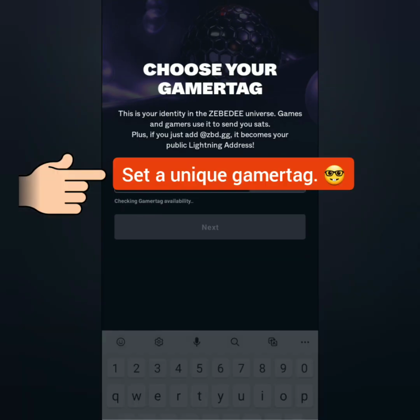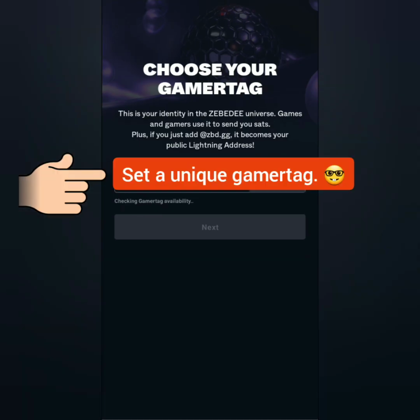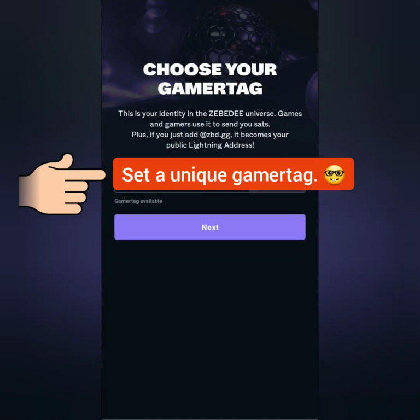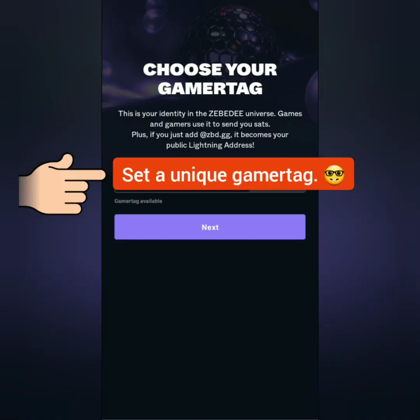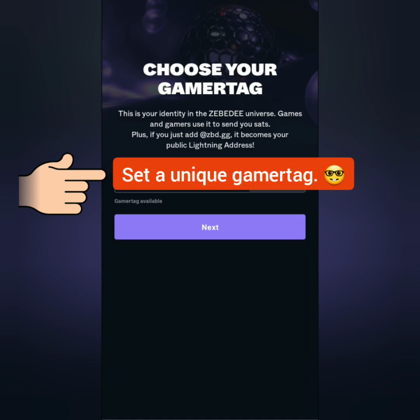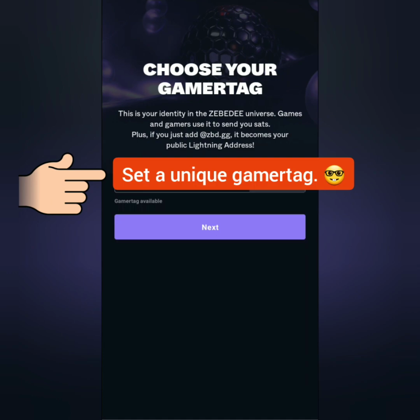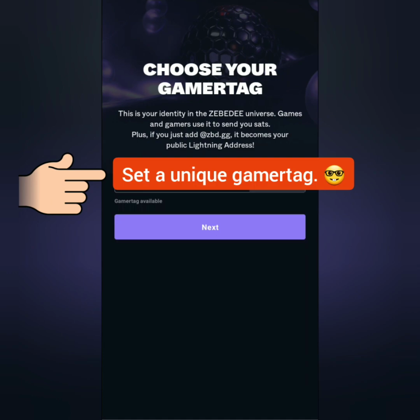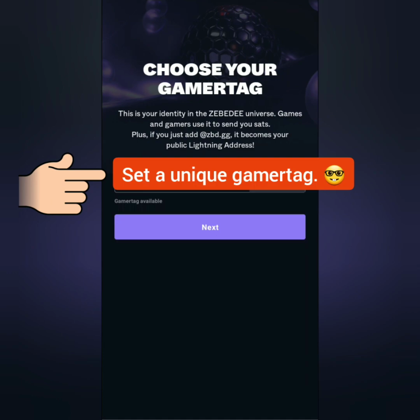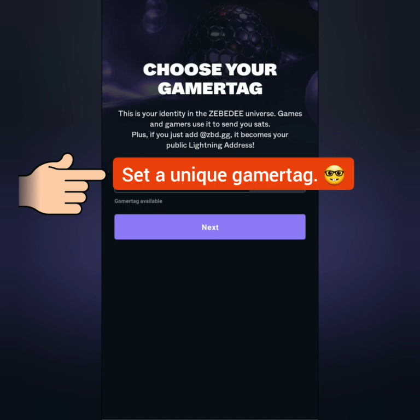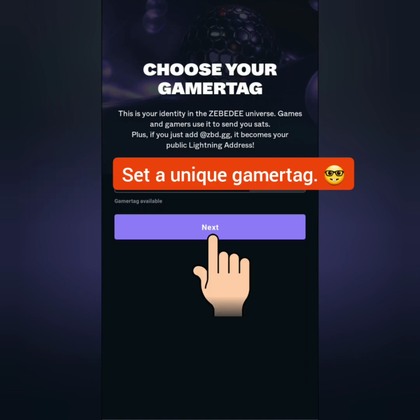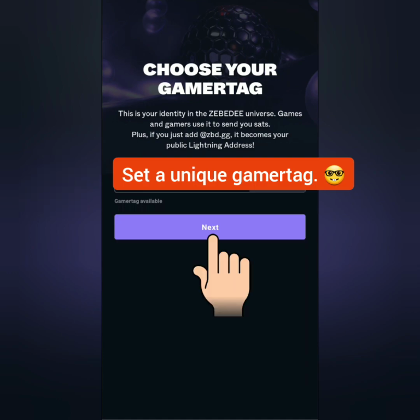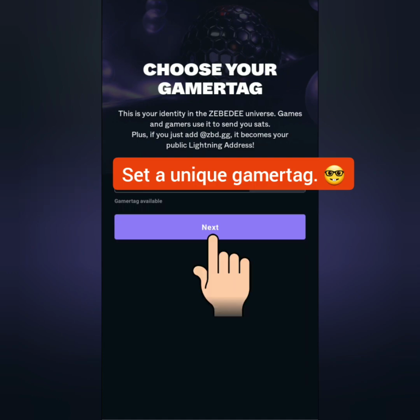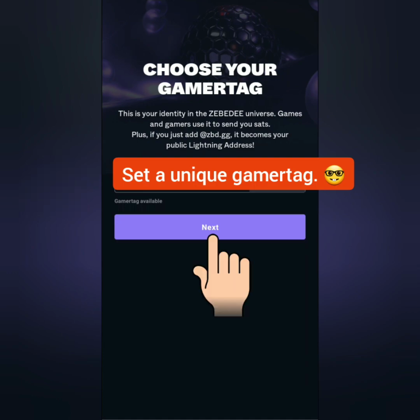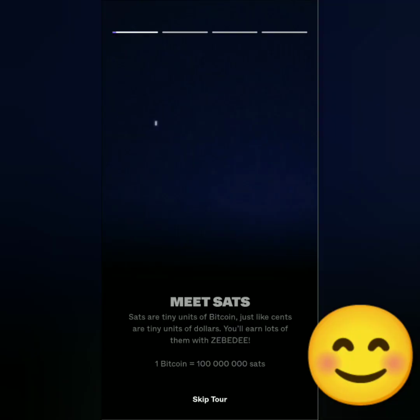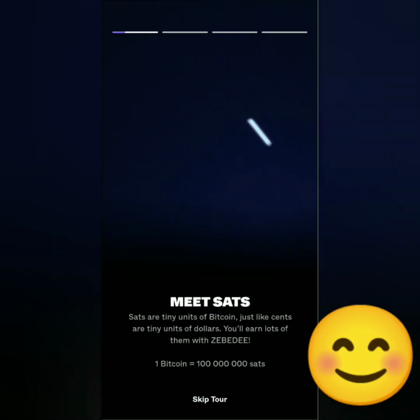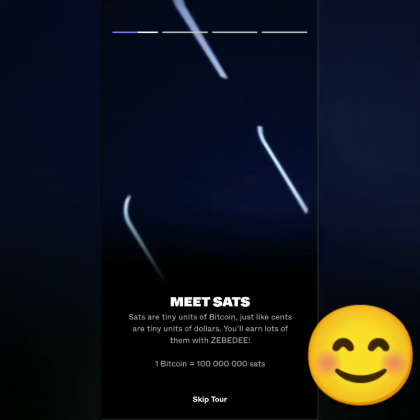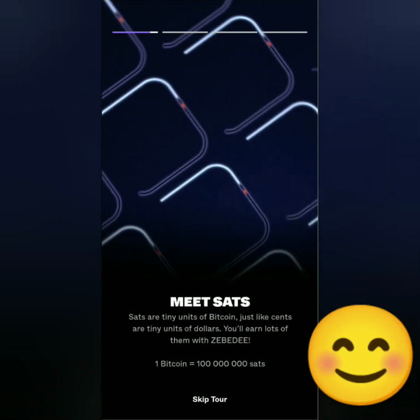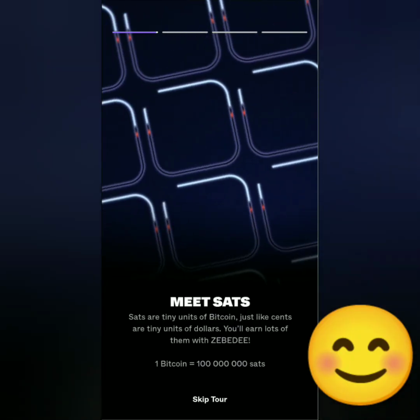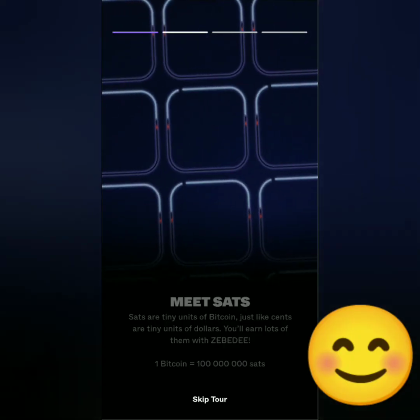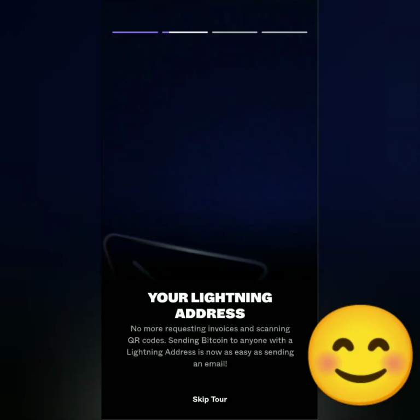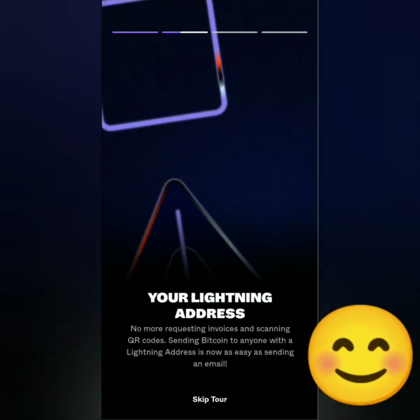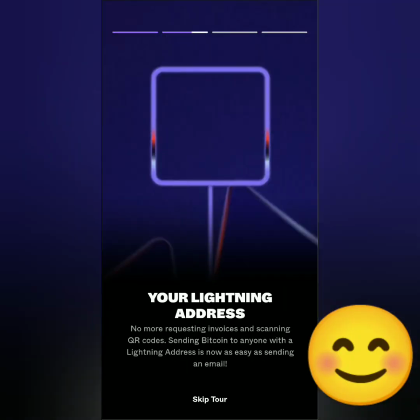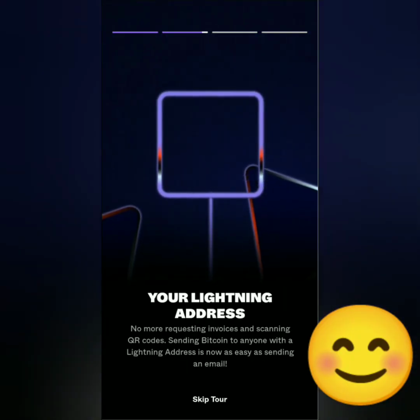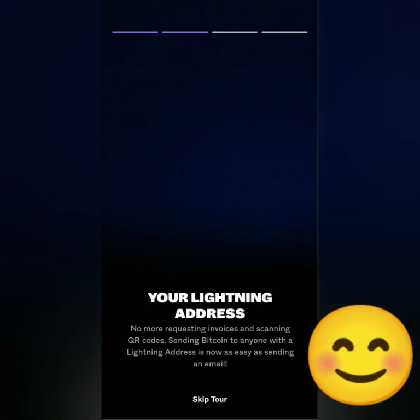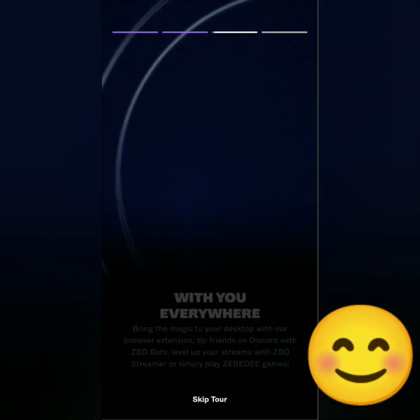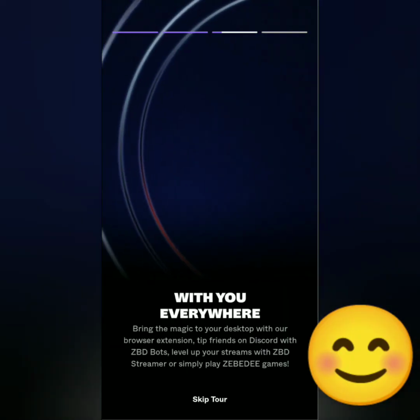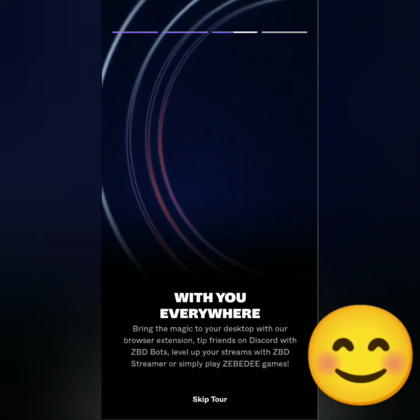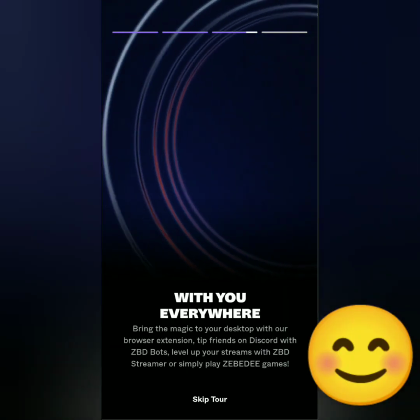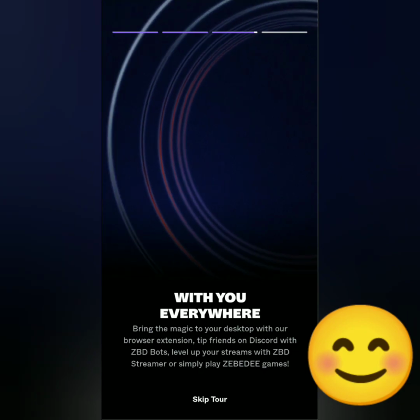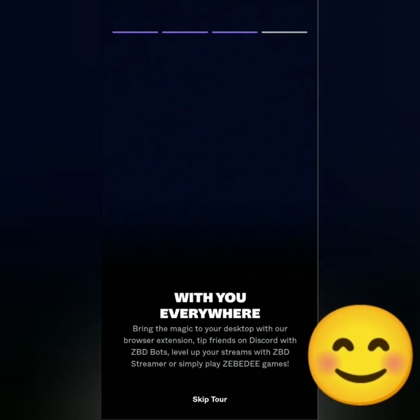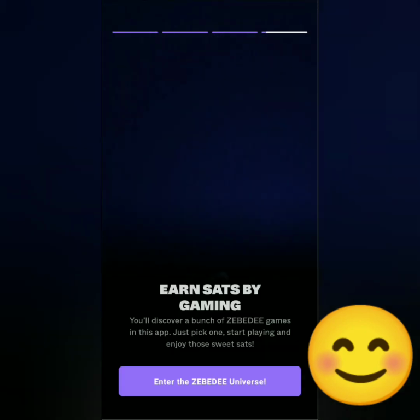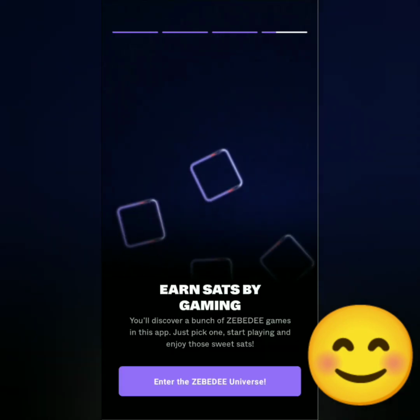Set a unique gamer tag and click next. These are the features of the Zebedee wallet.